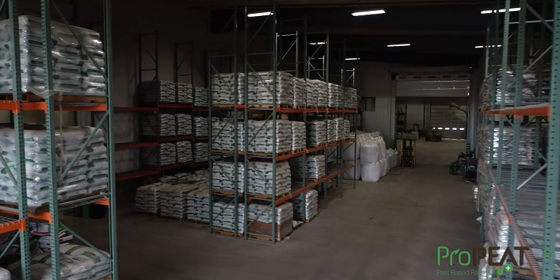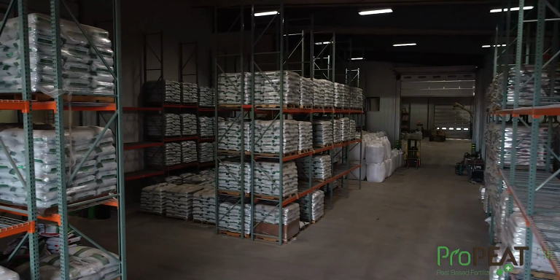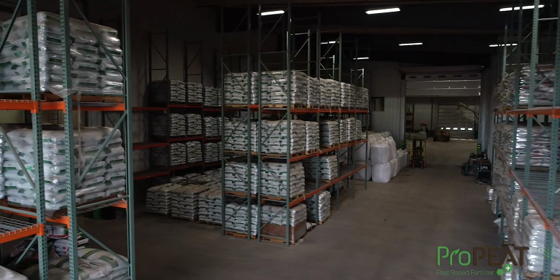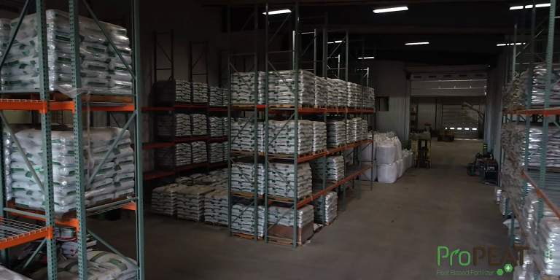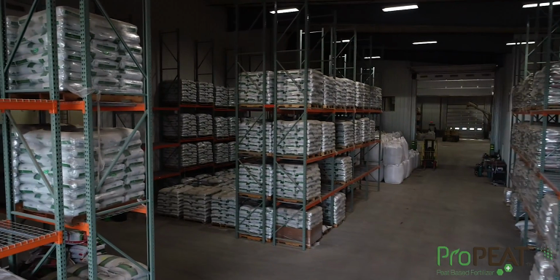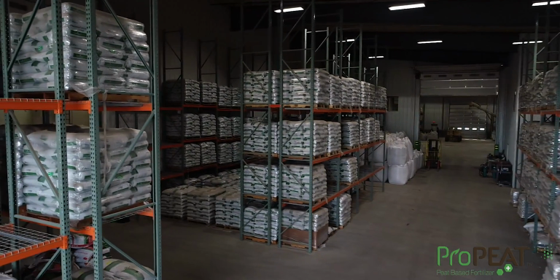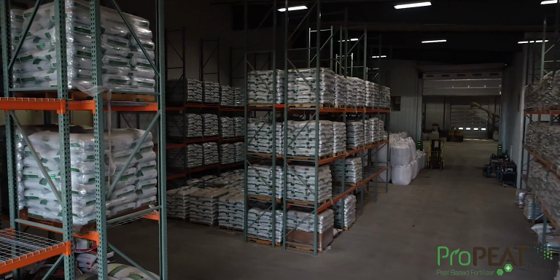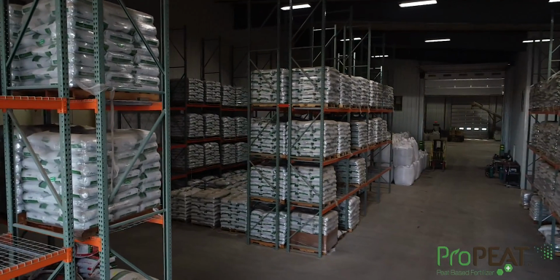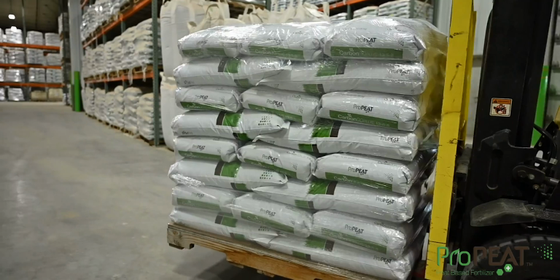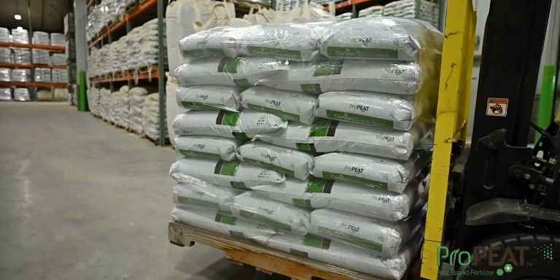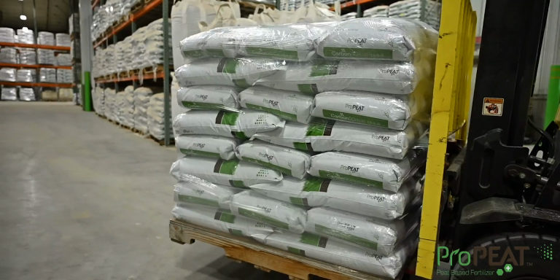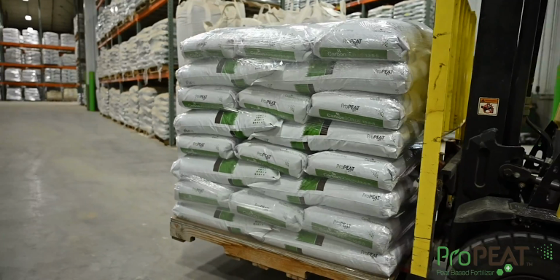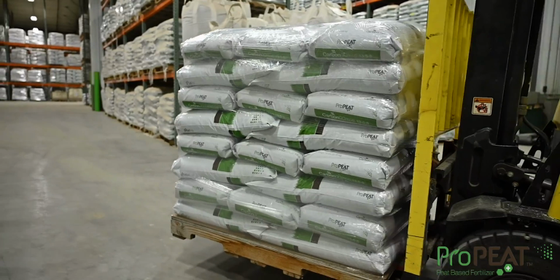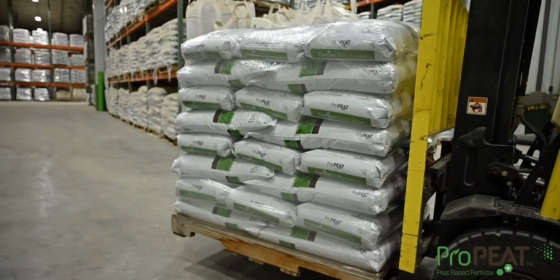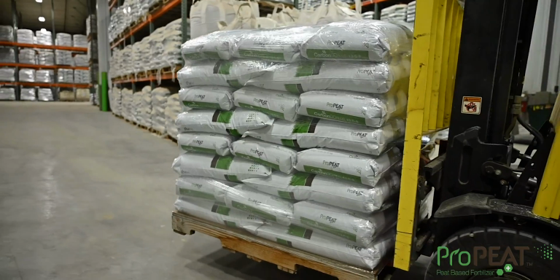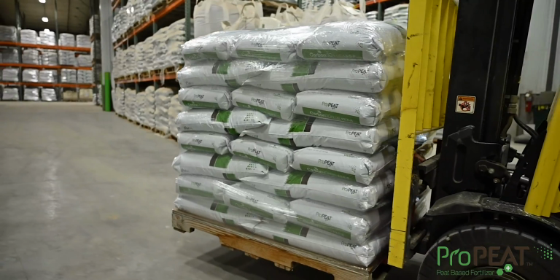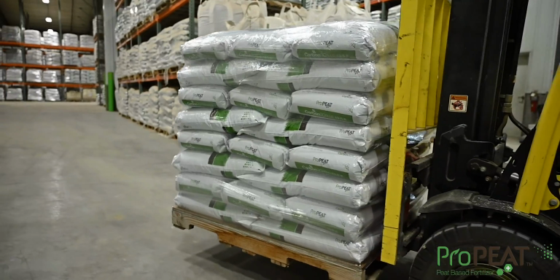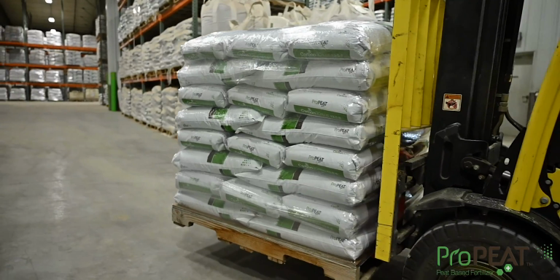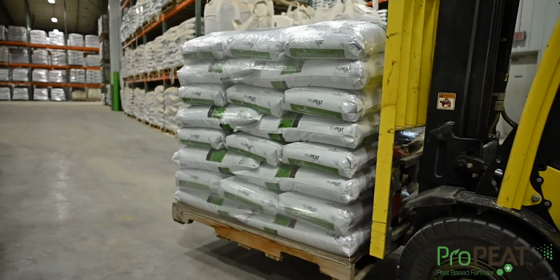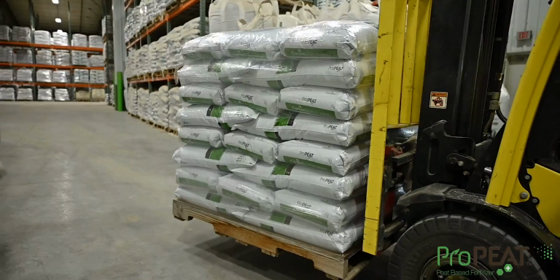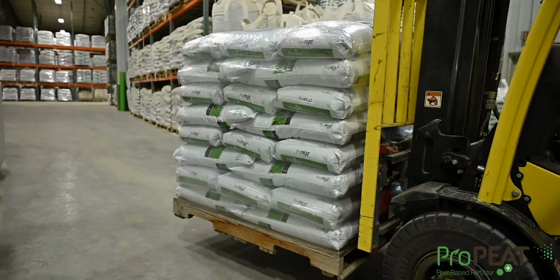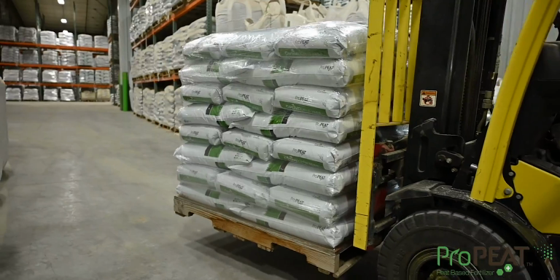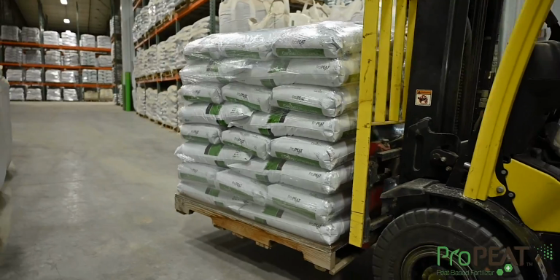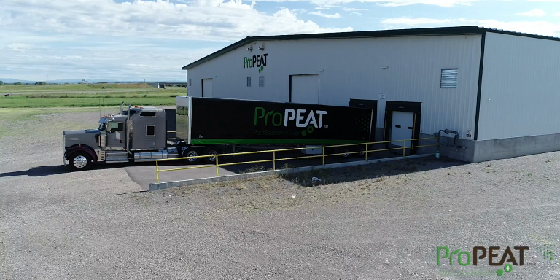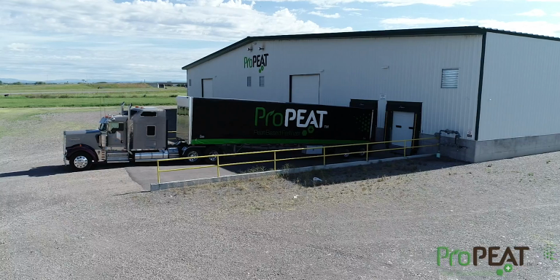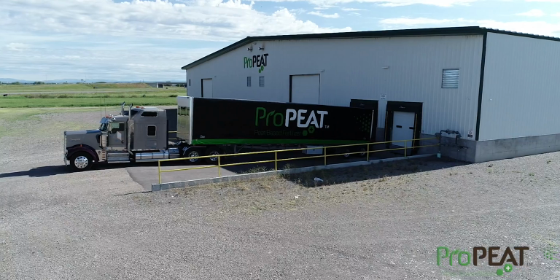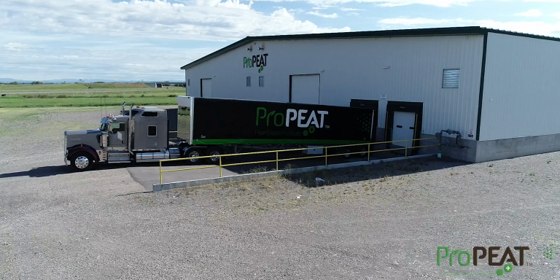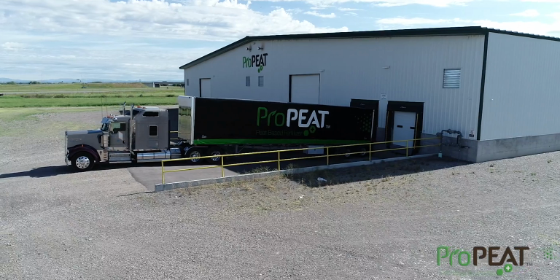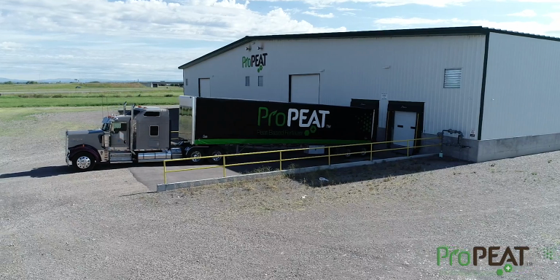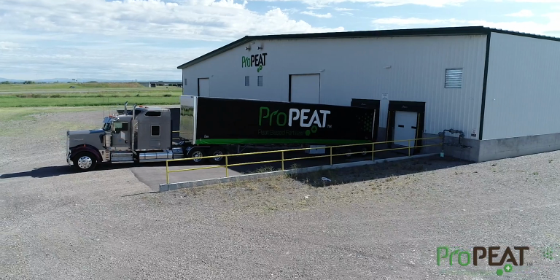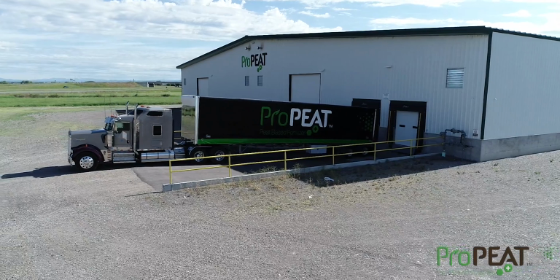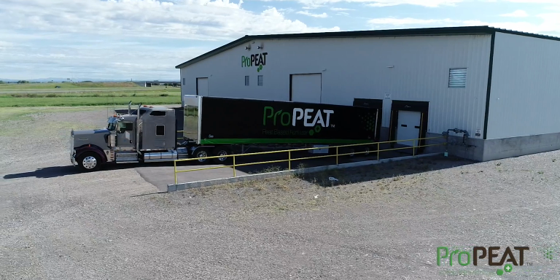Pro-Pete carbon helps boost soil health and helps reduce leaching, especially in sandy soils.